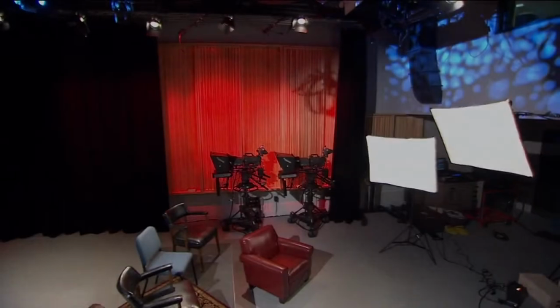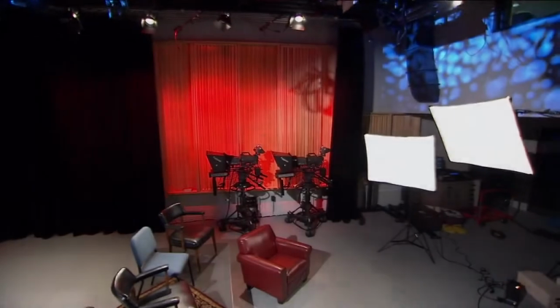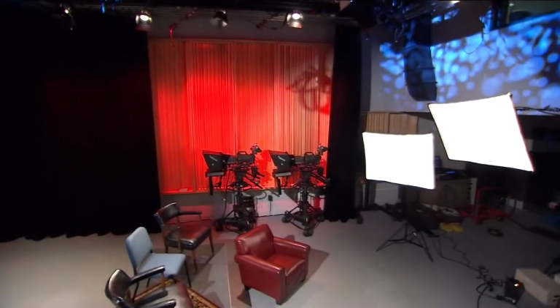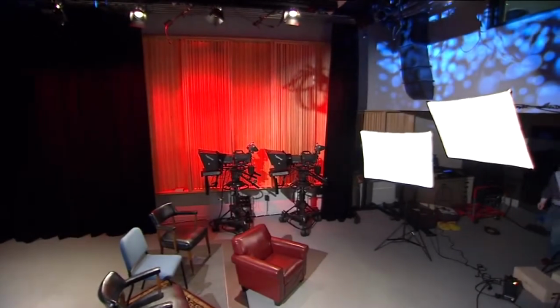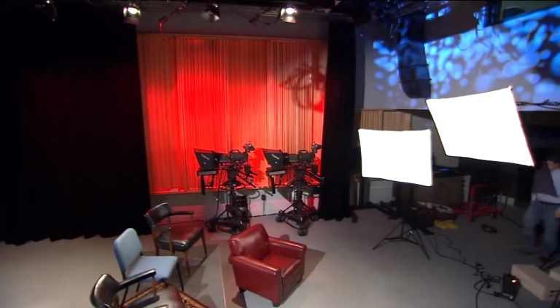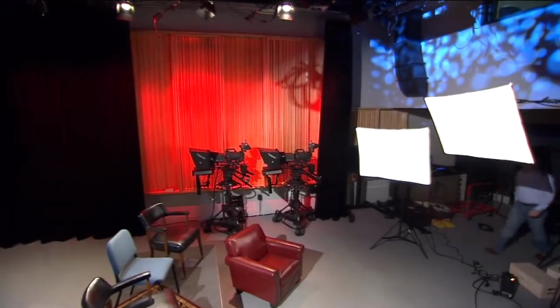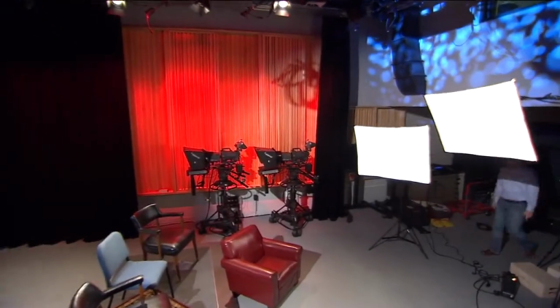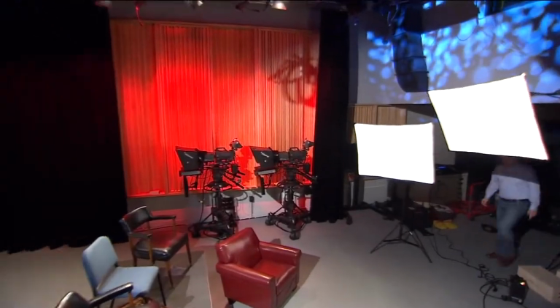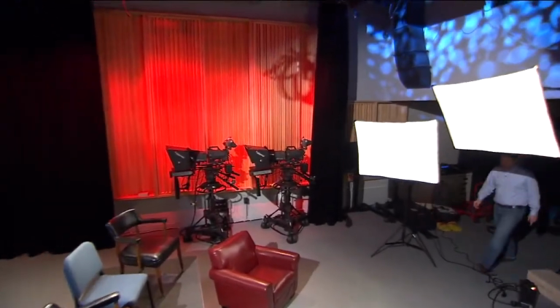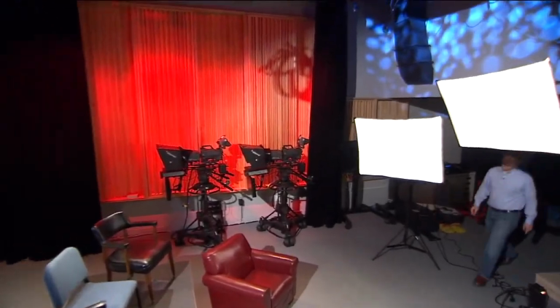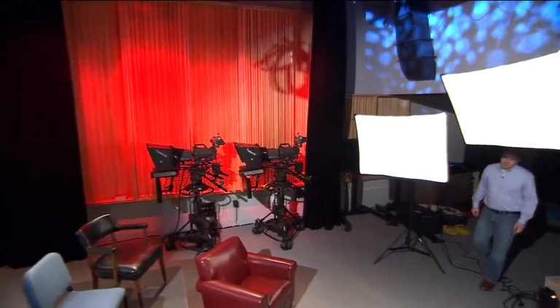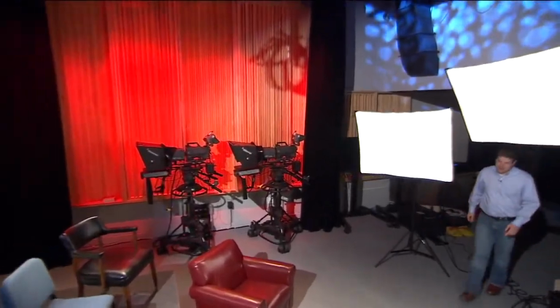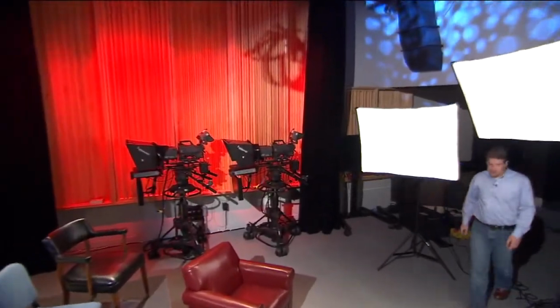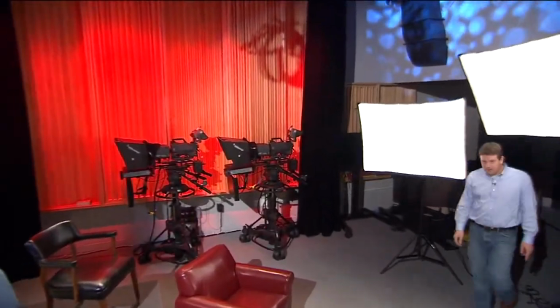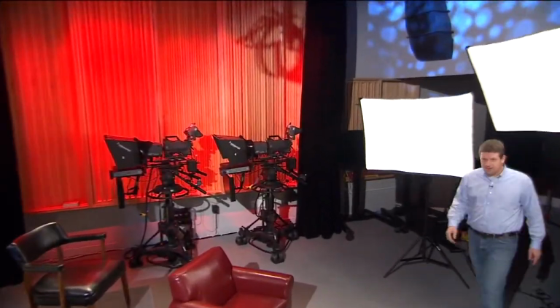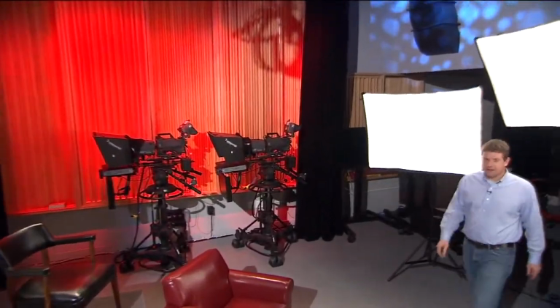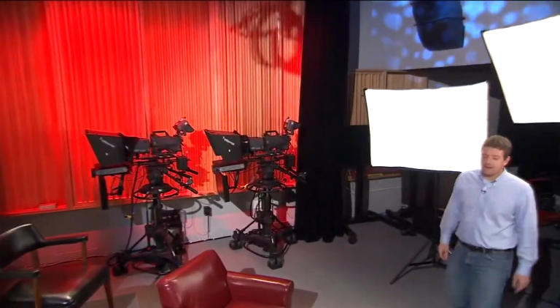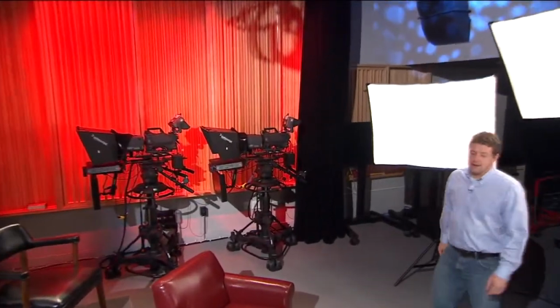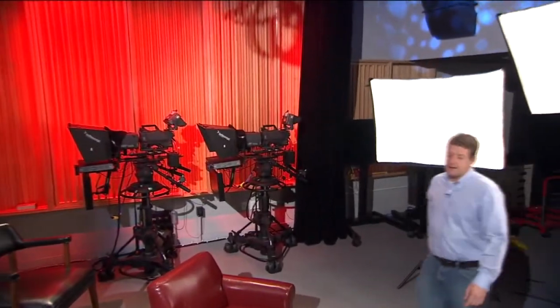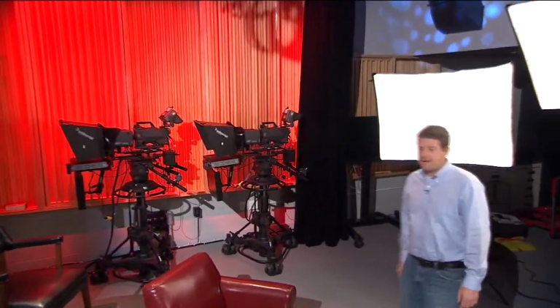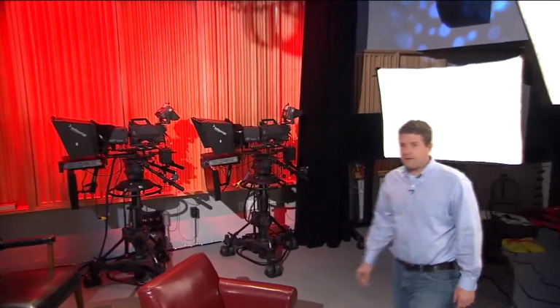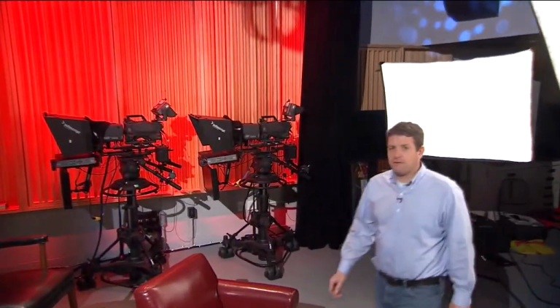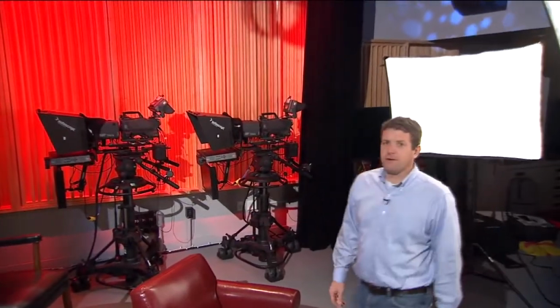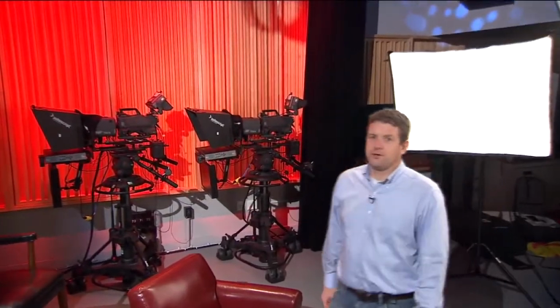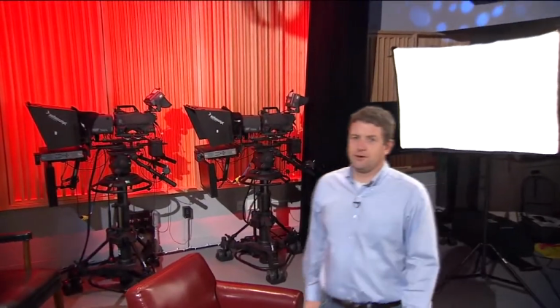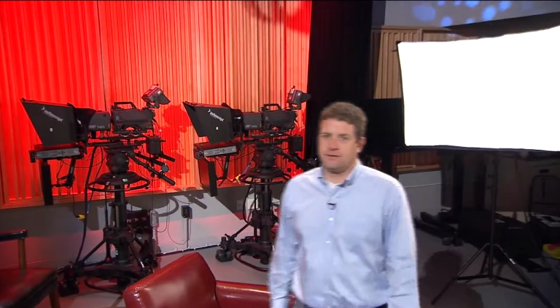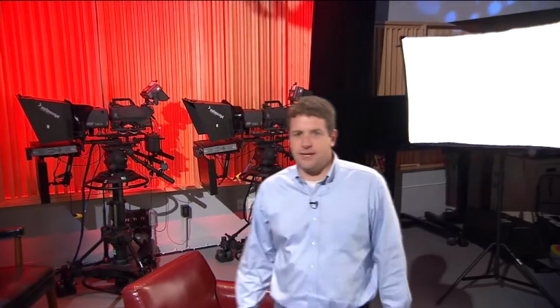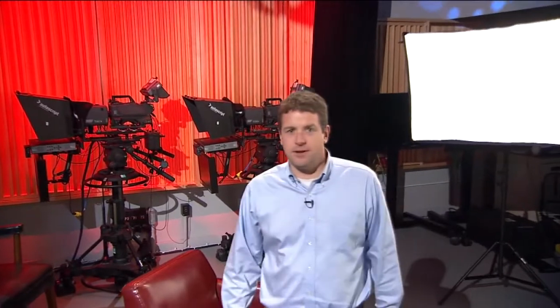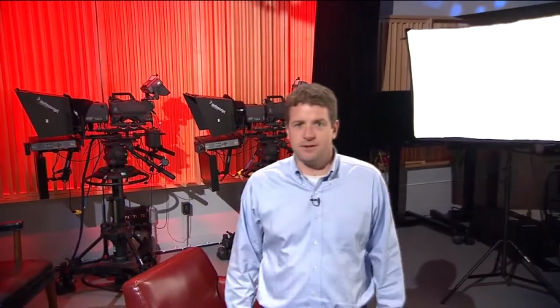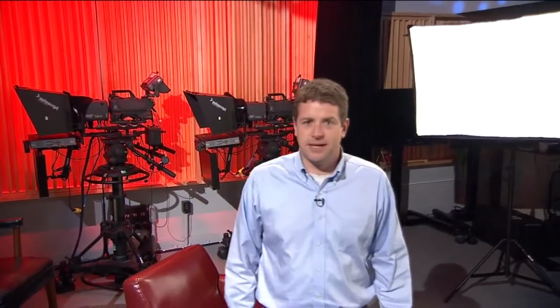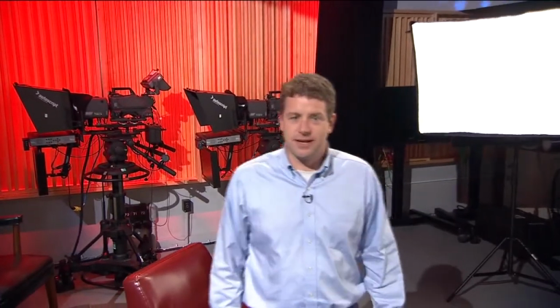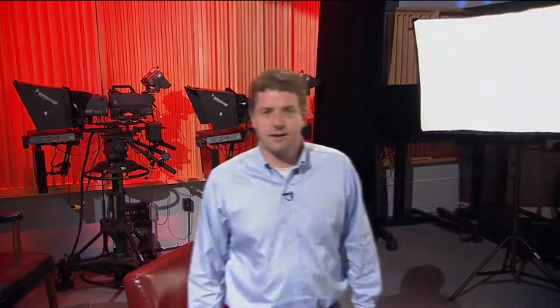Welcome to the Lehman College Multimedia Center. My name is Brendan McGivney and today we're doing a photo shoot of the team here at the Media Center.